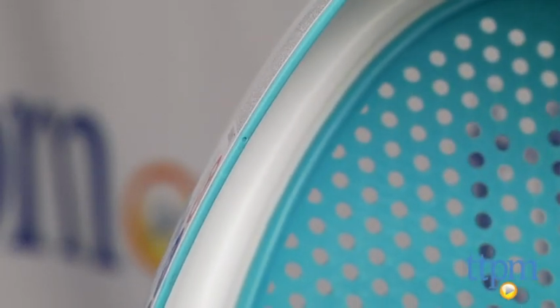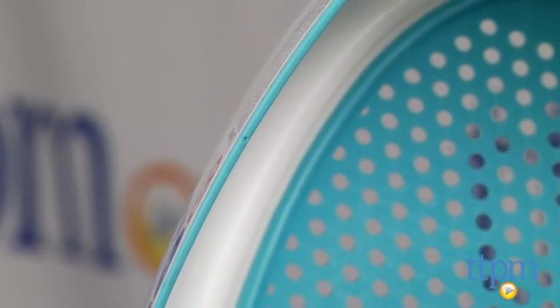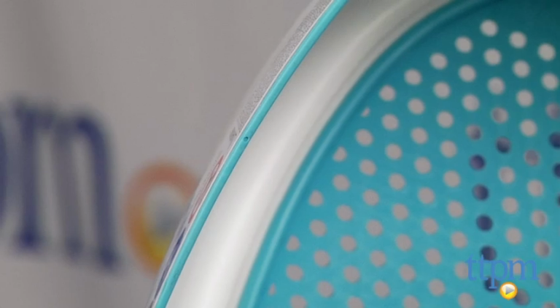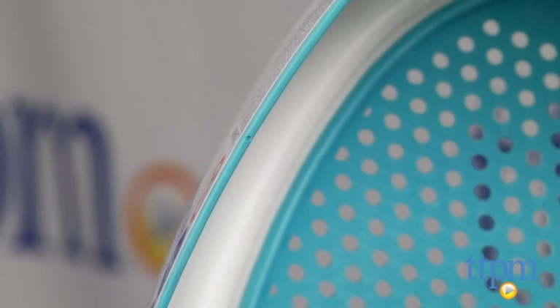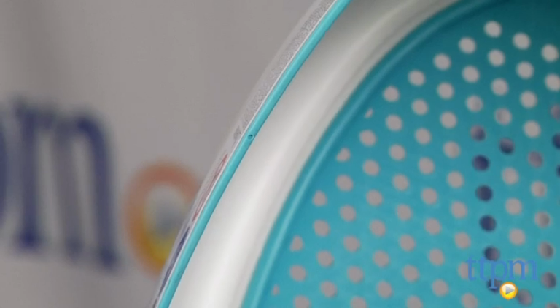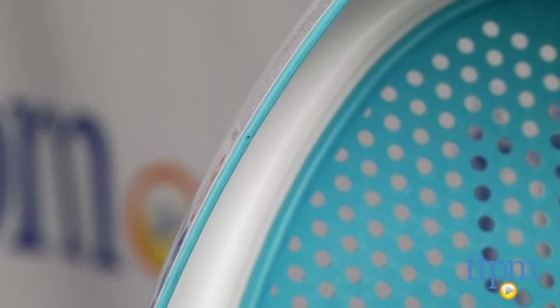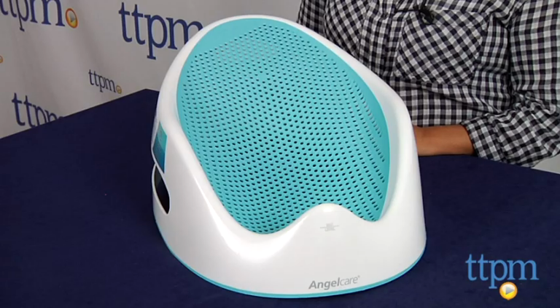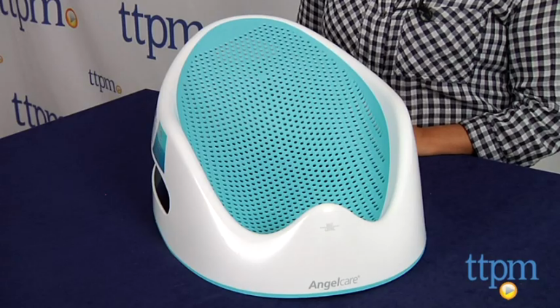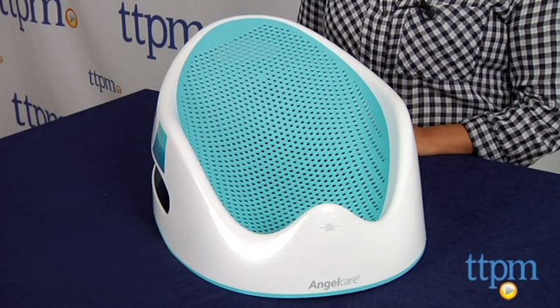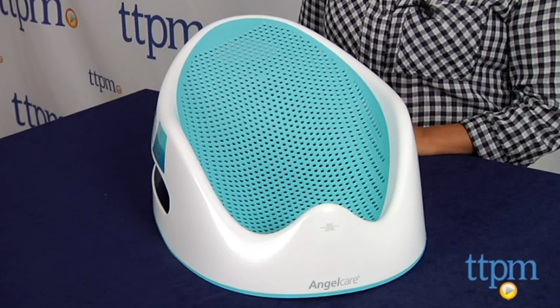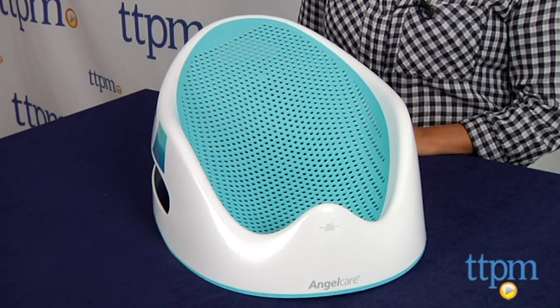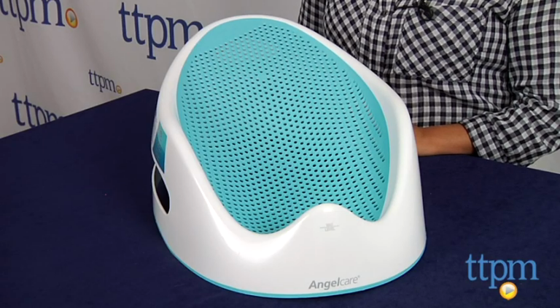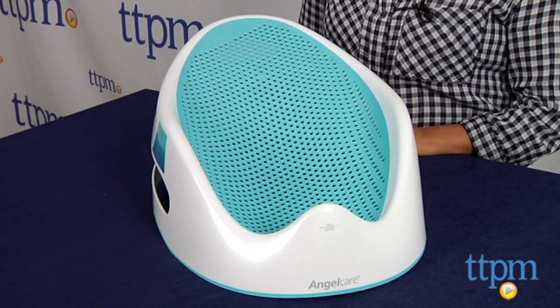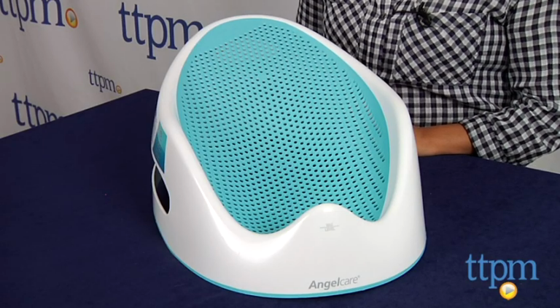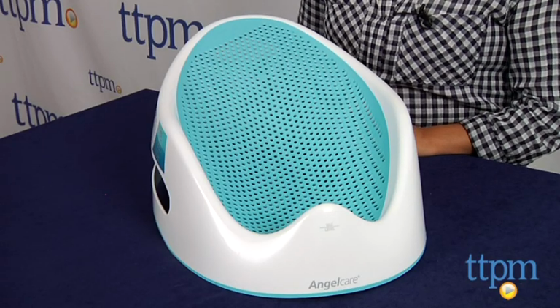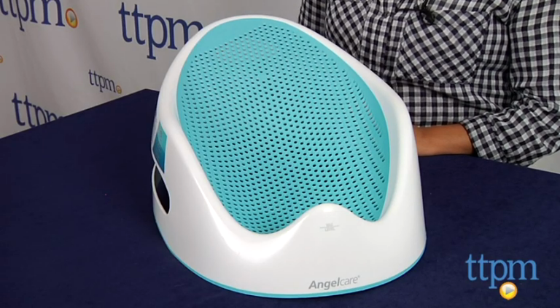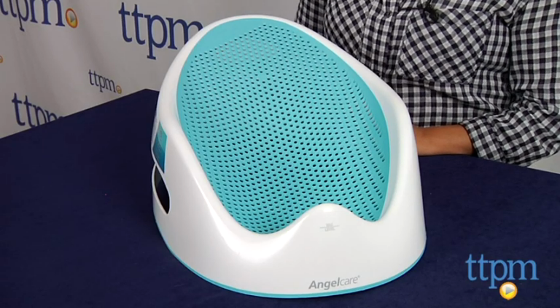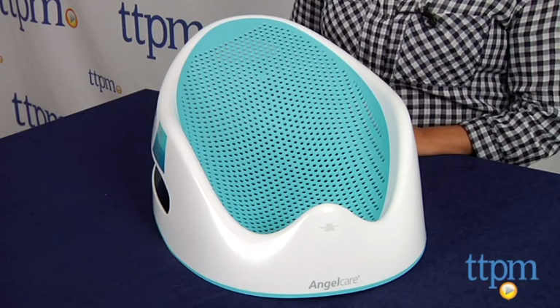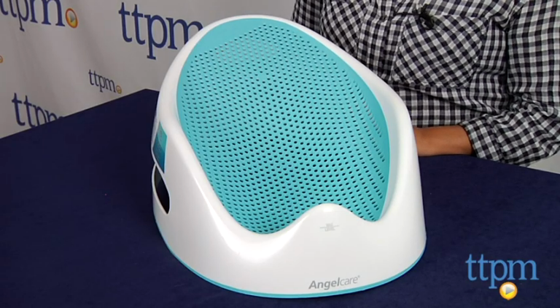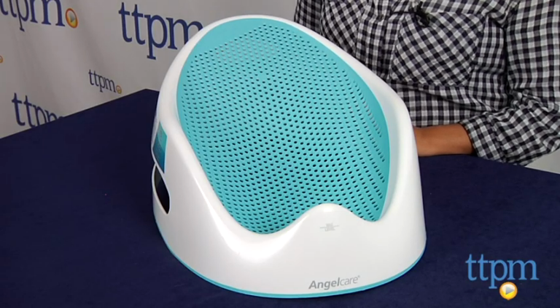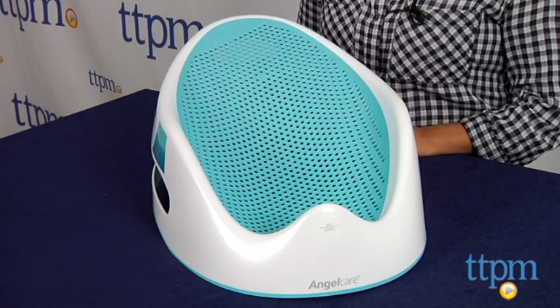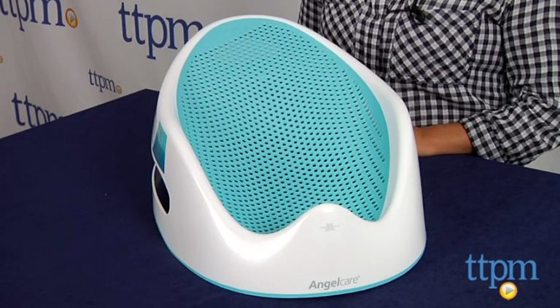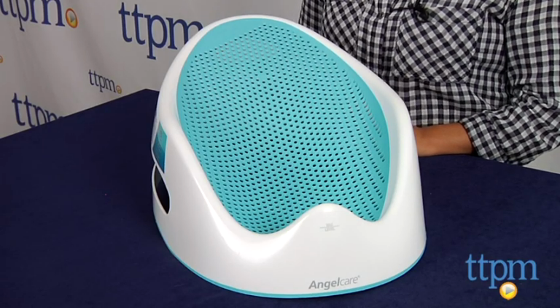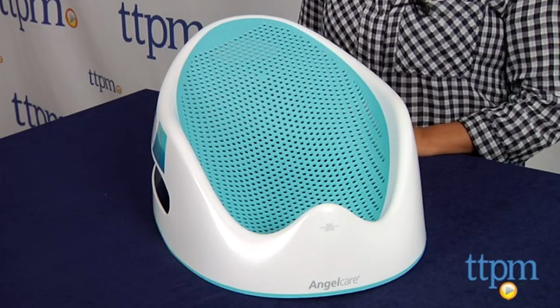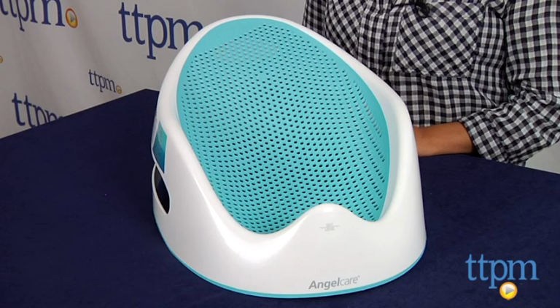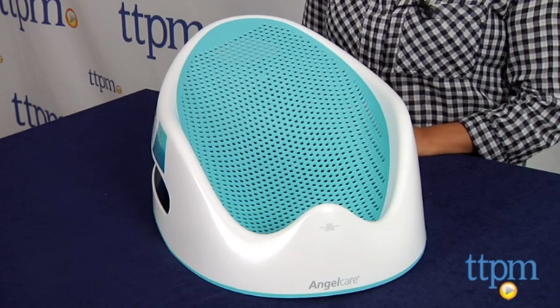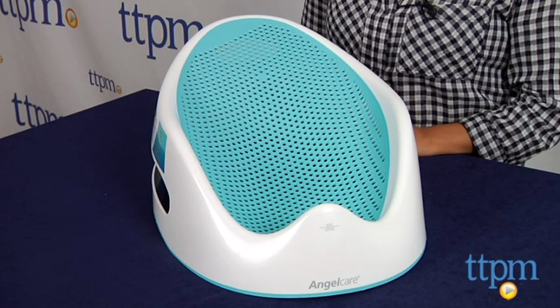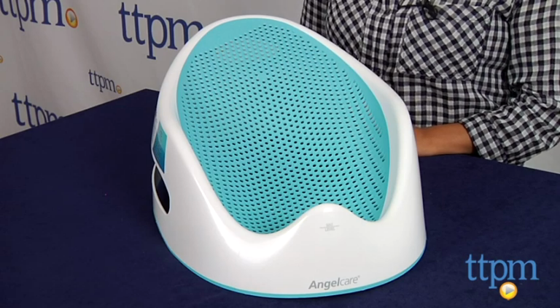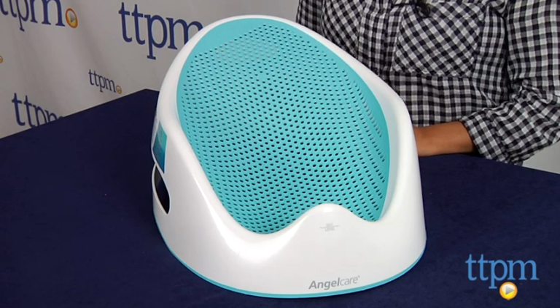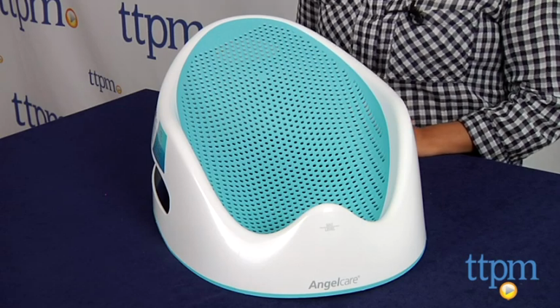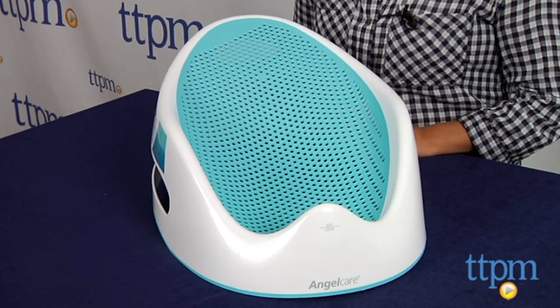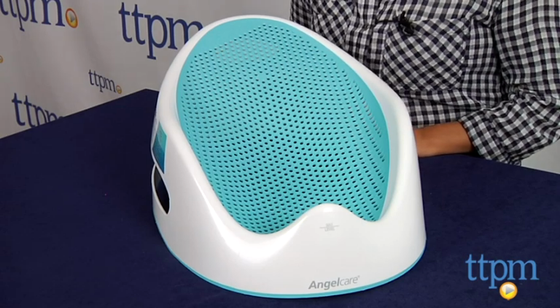This is a very useful bath seat for young babies. The Angel Care Bath Support is for ages birth up to 30 pounds and made by Angel Care.